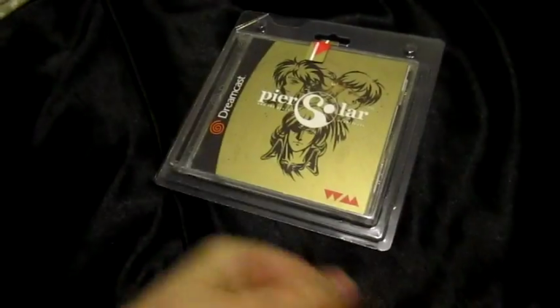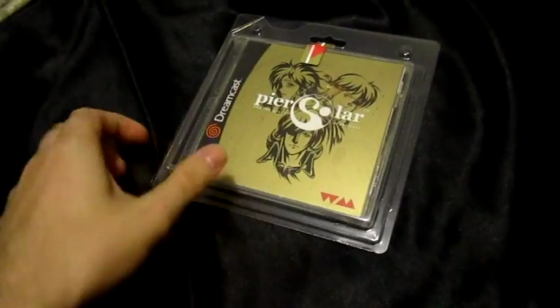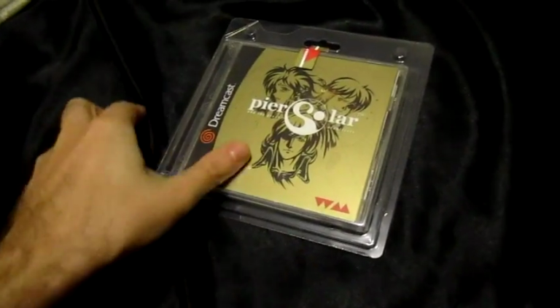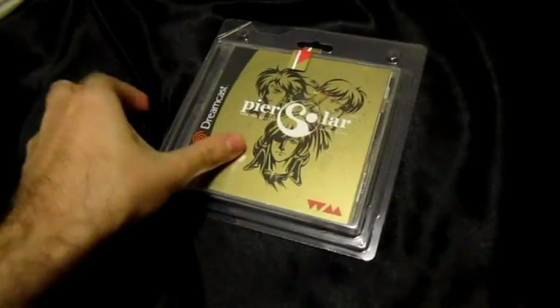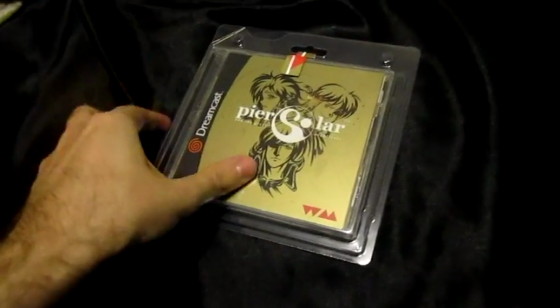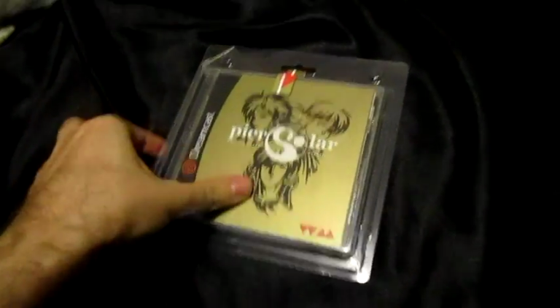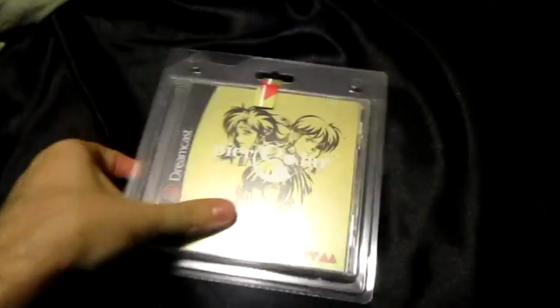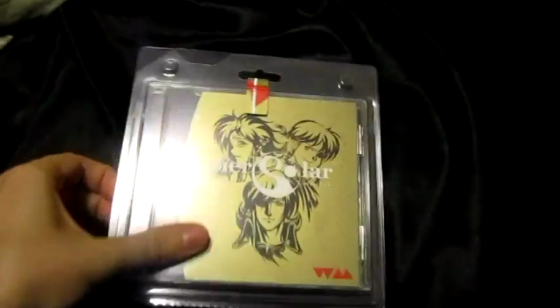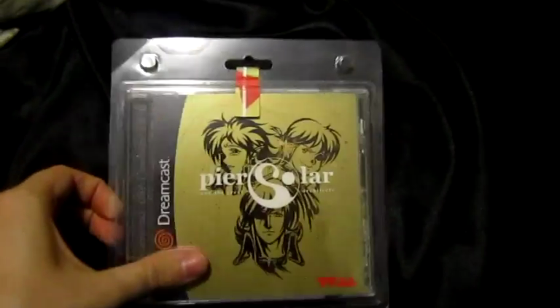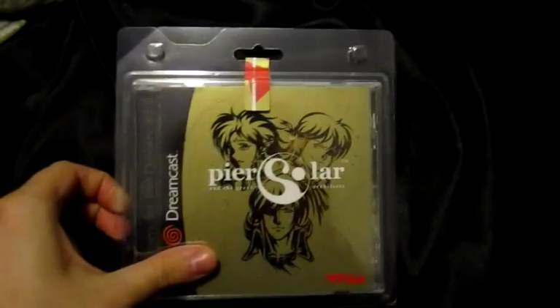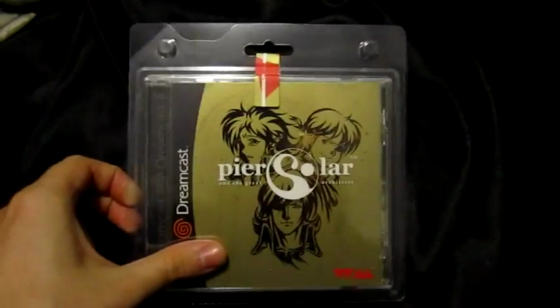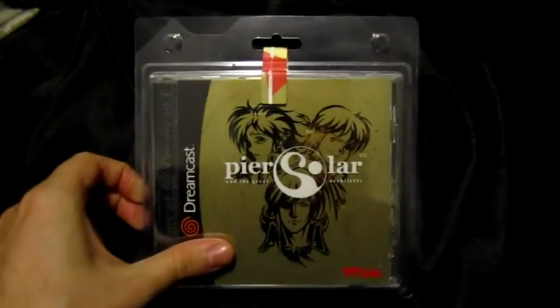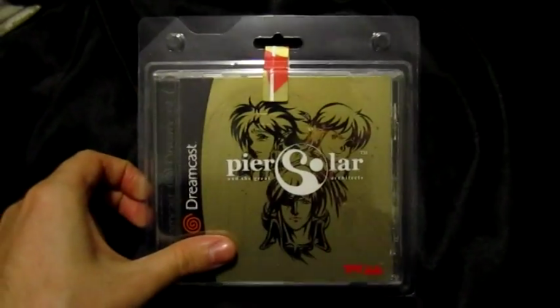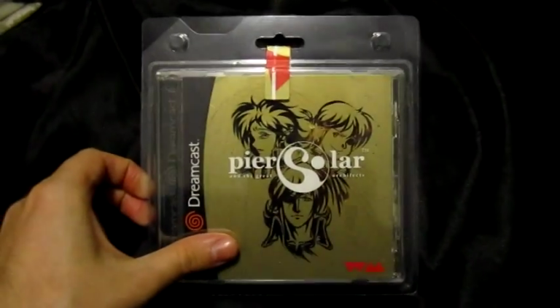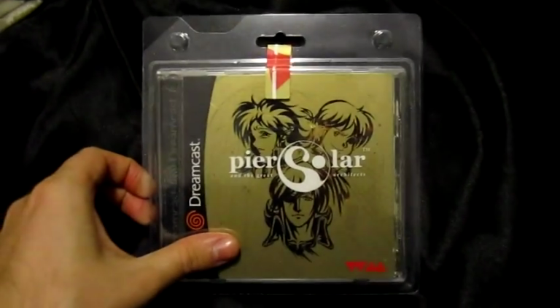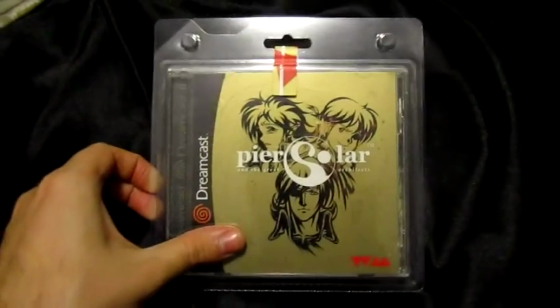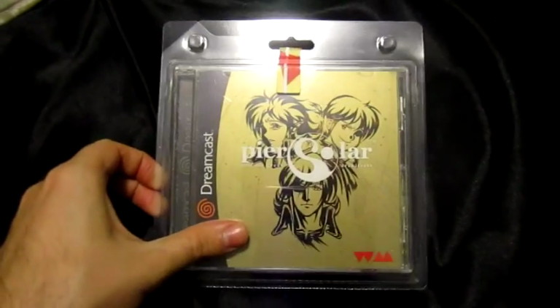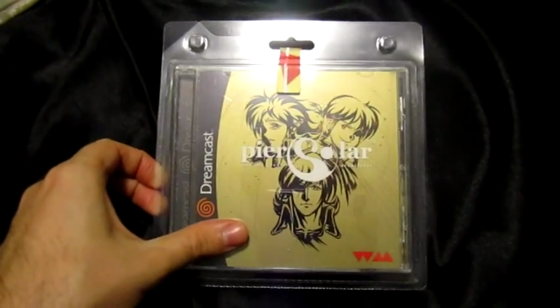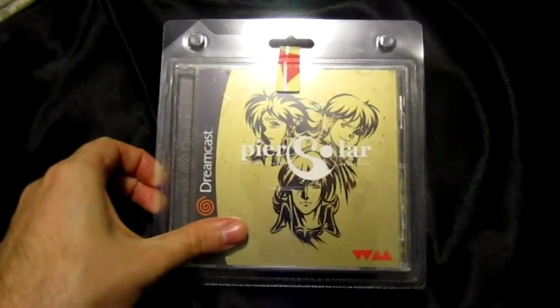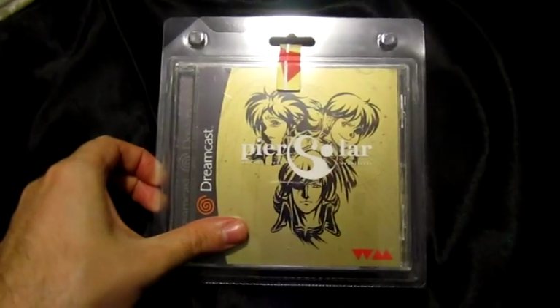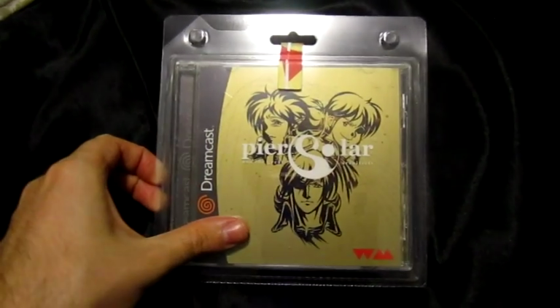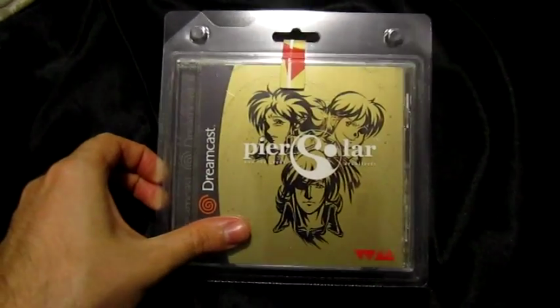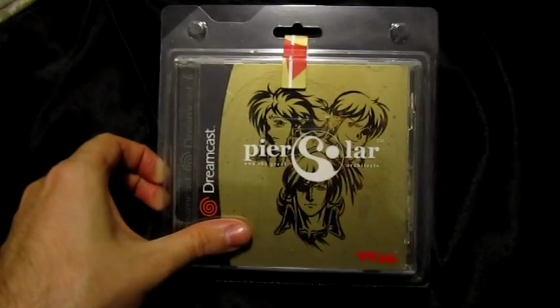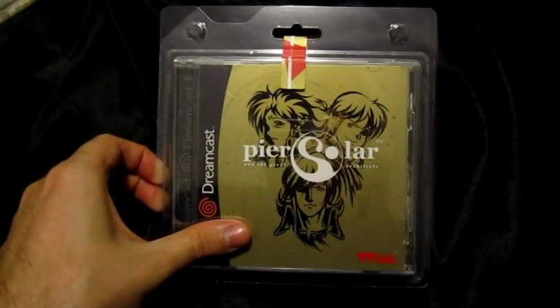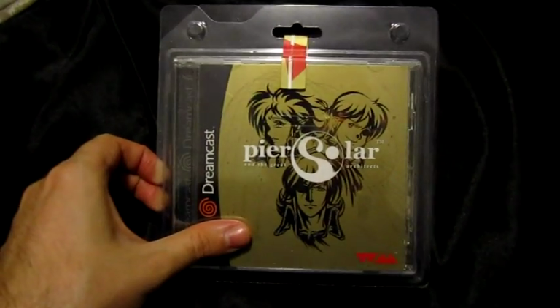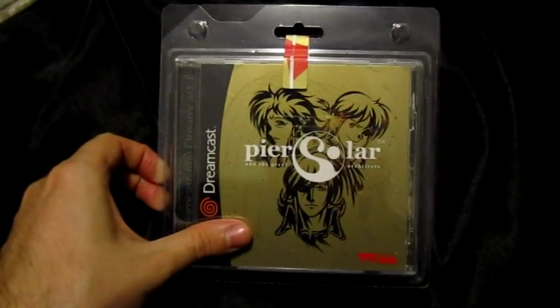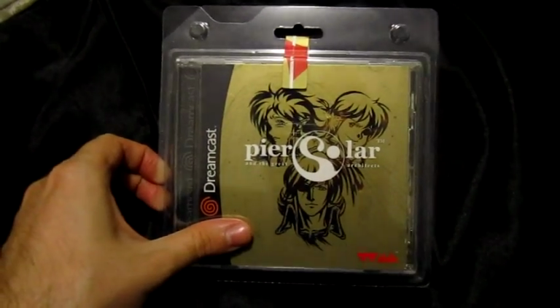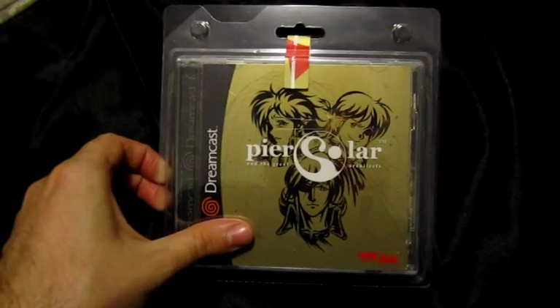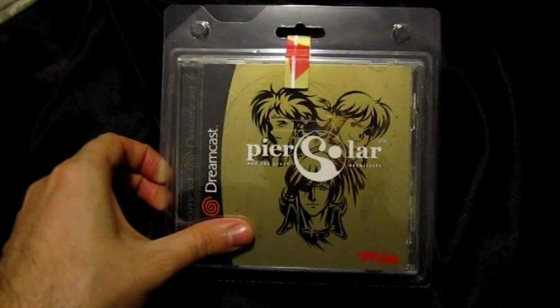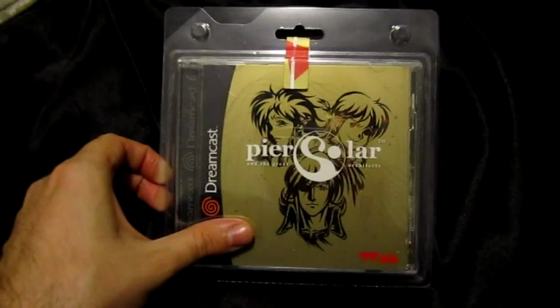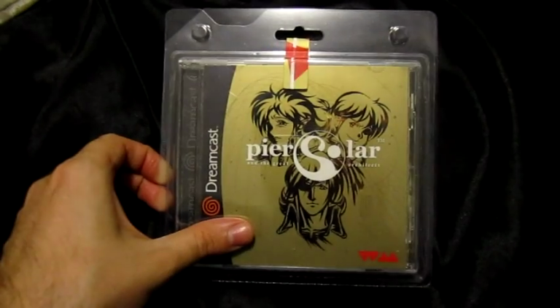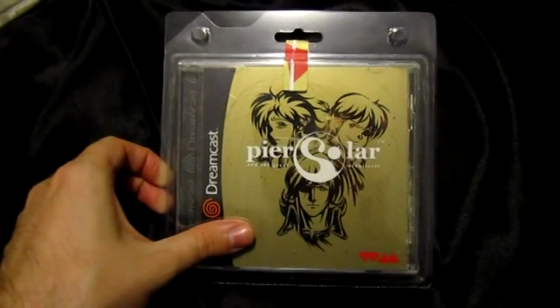I'm going to take the packaging out and then I'll show you guys the actual case and then we'll take a look at the contents.